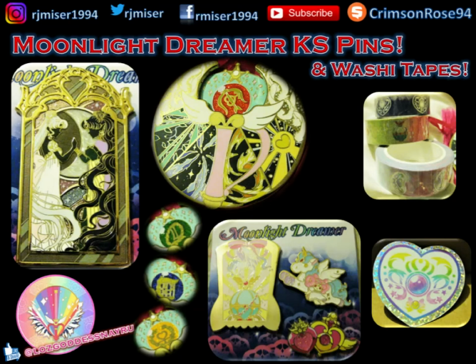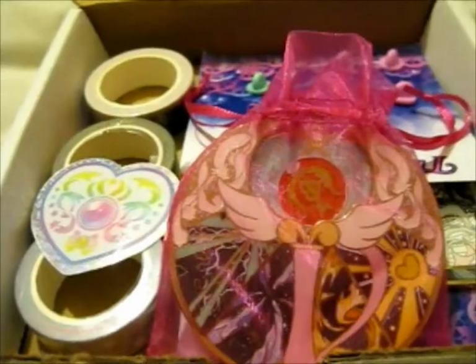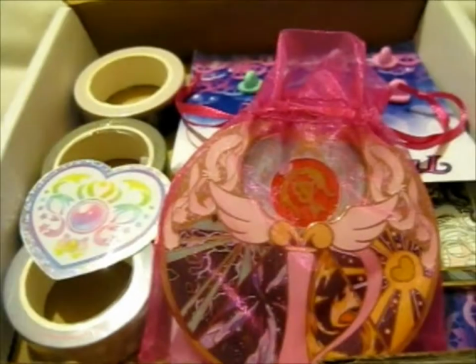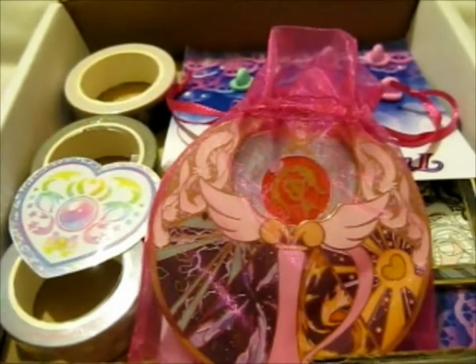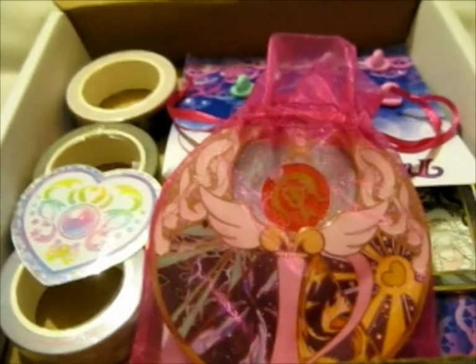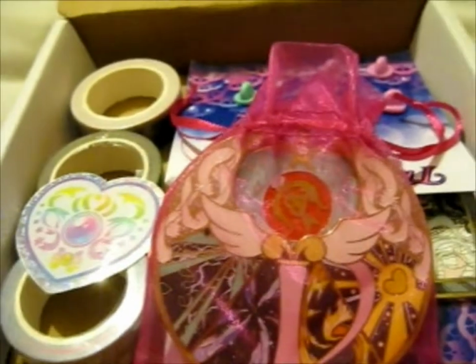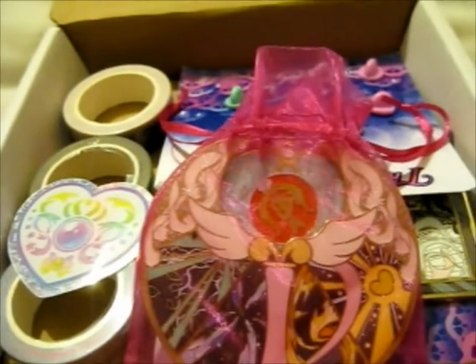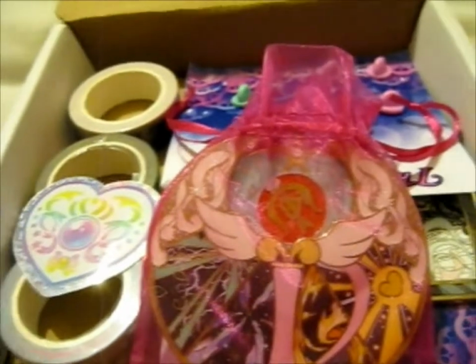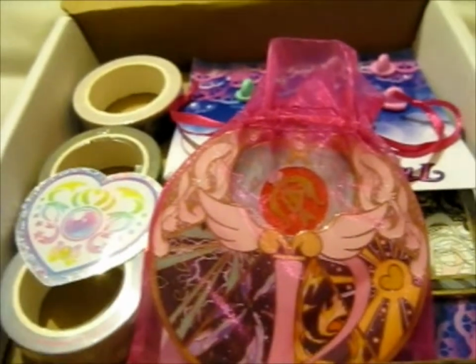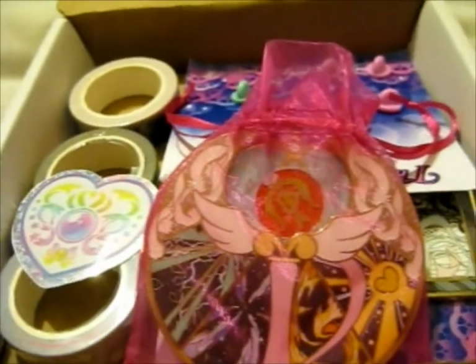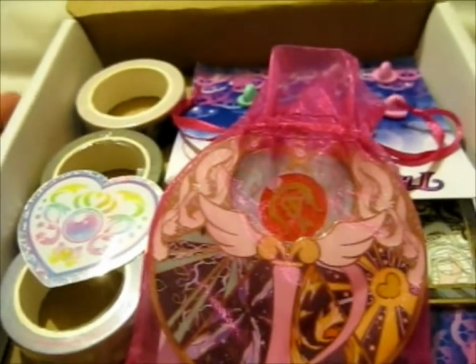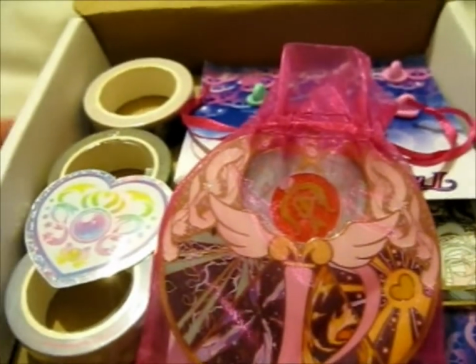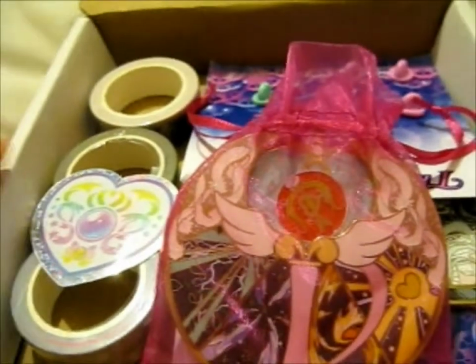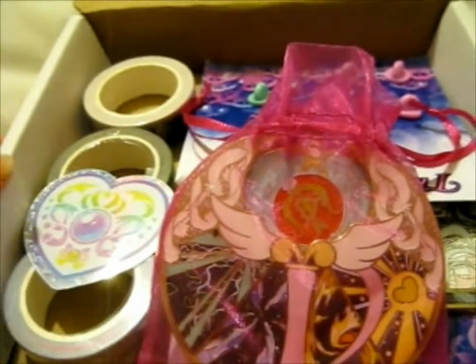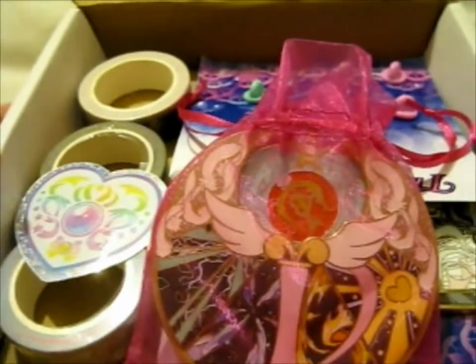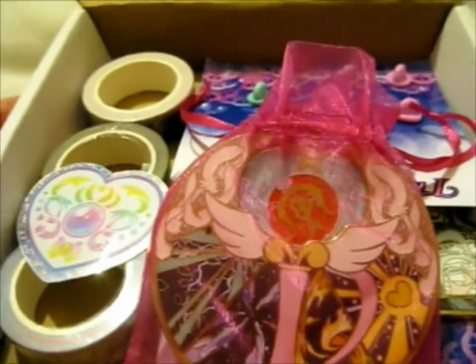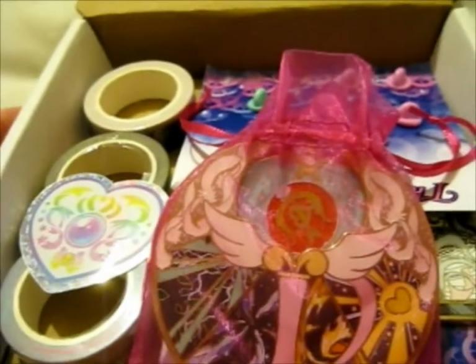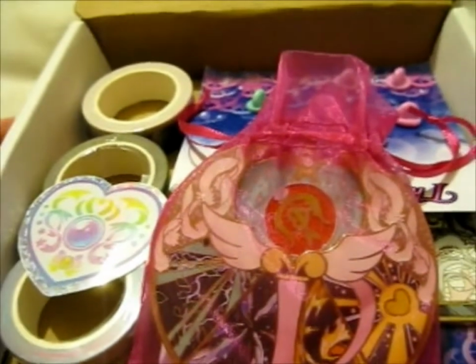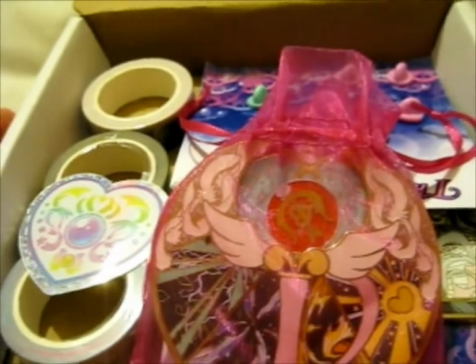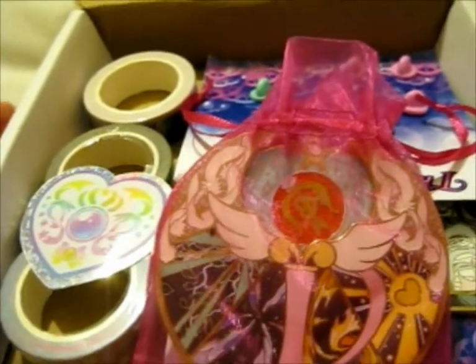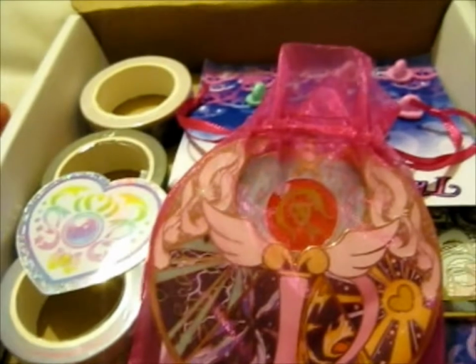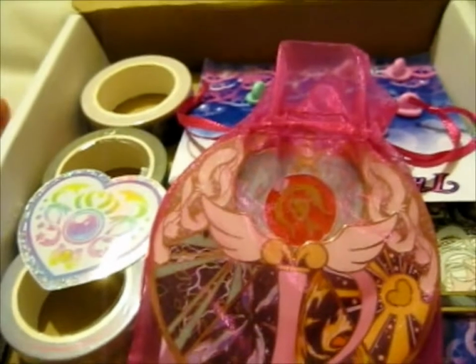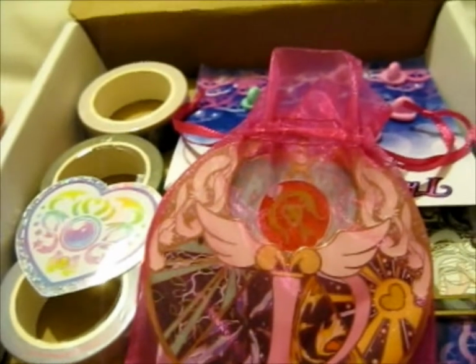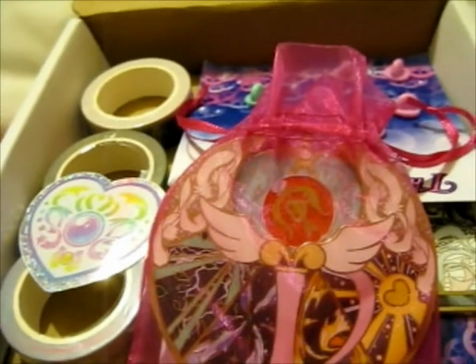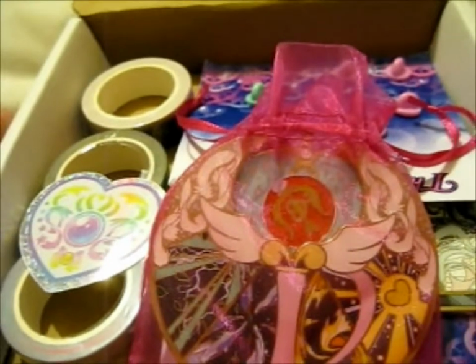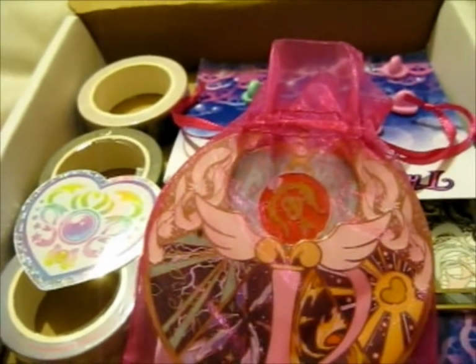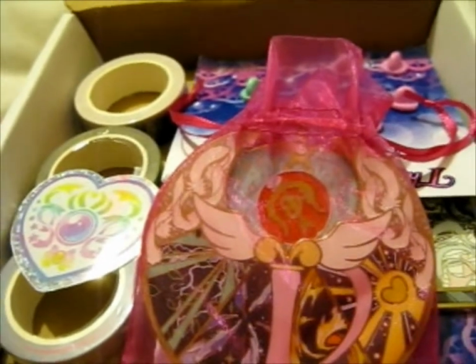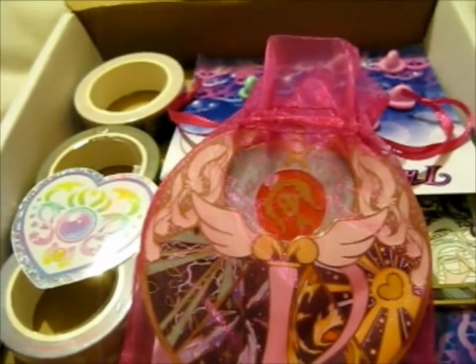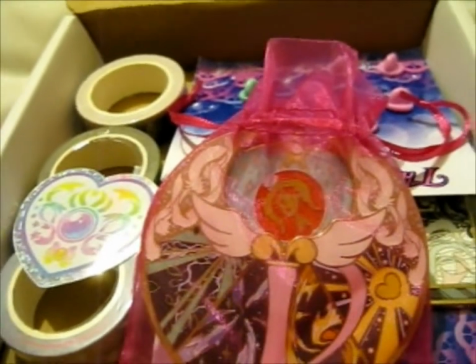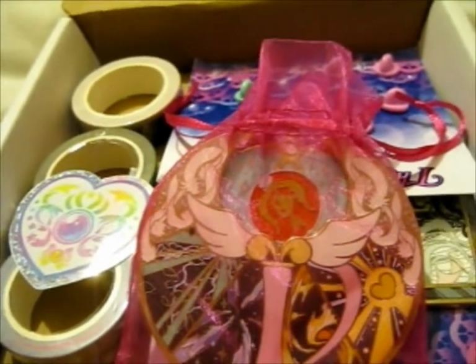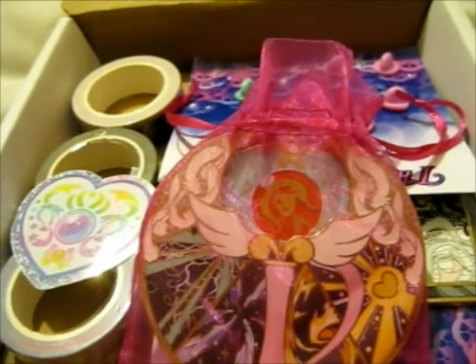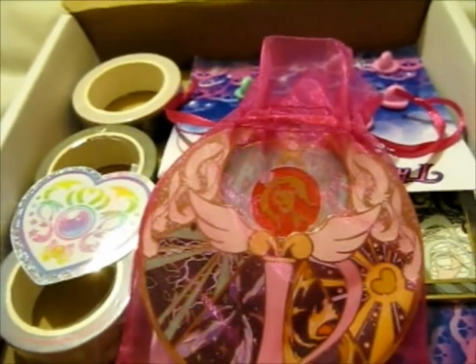We're here, and this is the Moonlight Dreamers Kickstarter rewards.